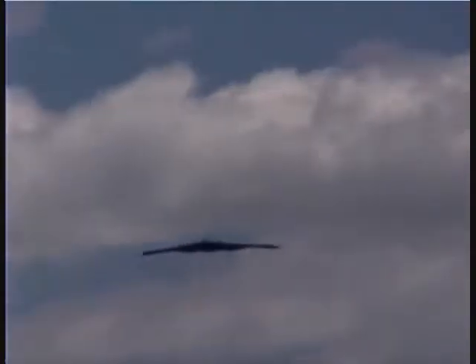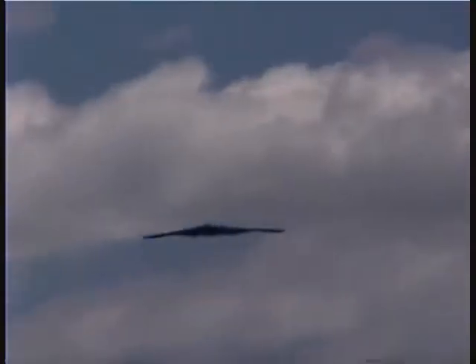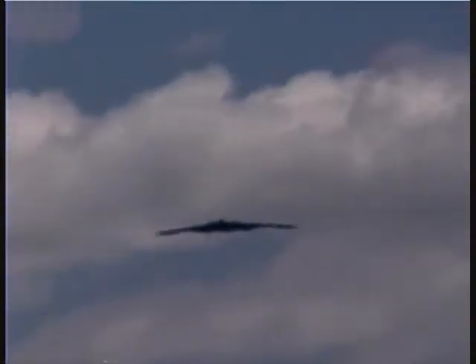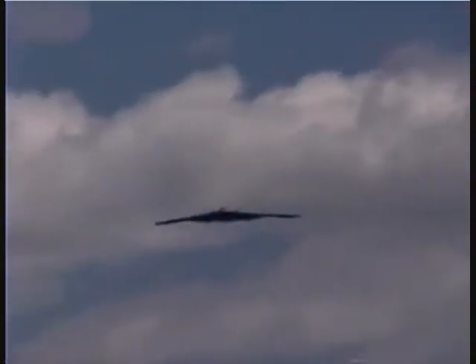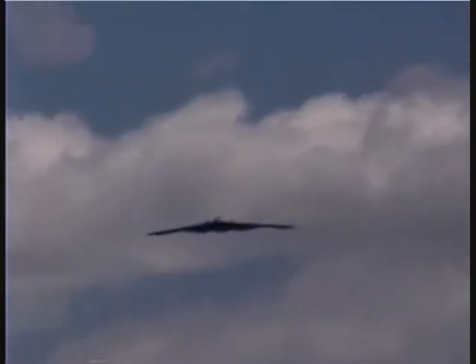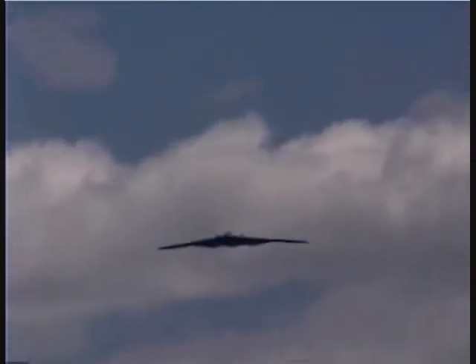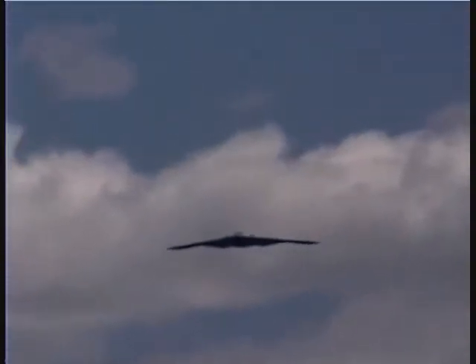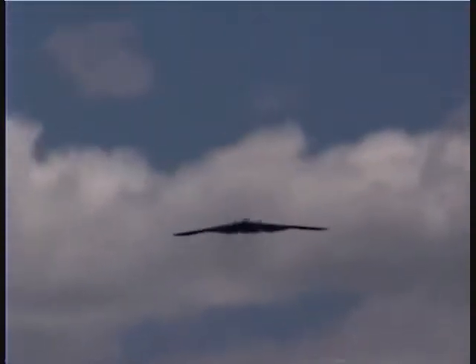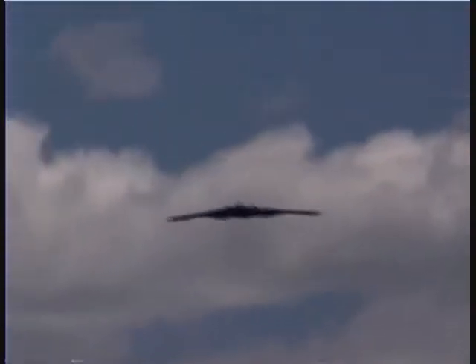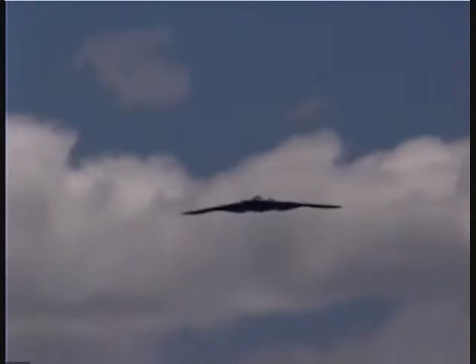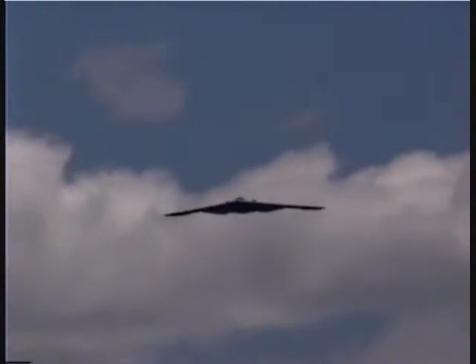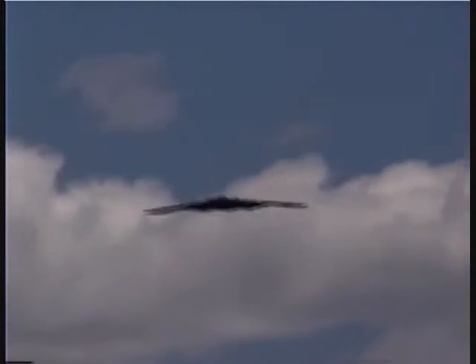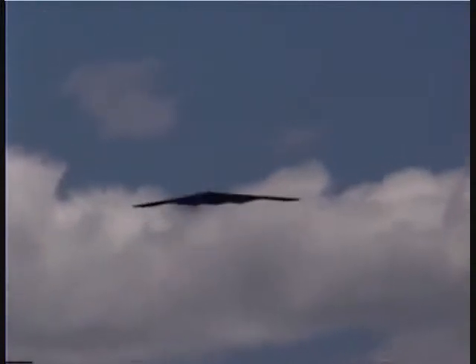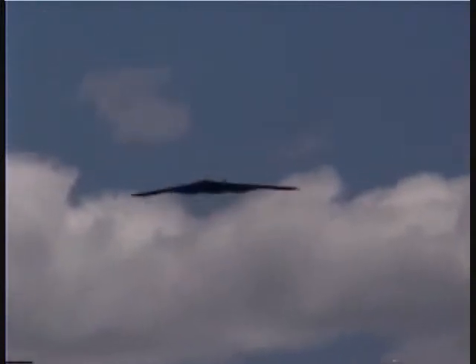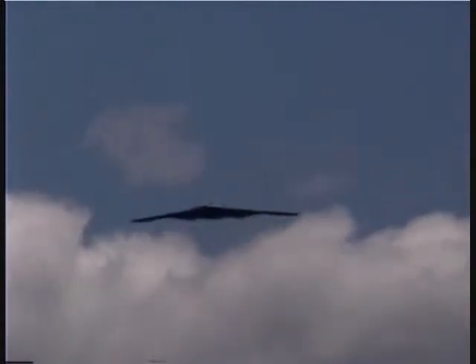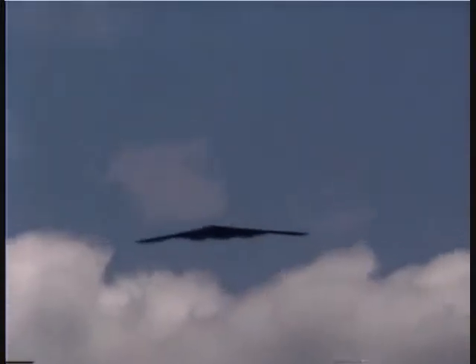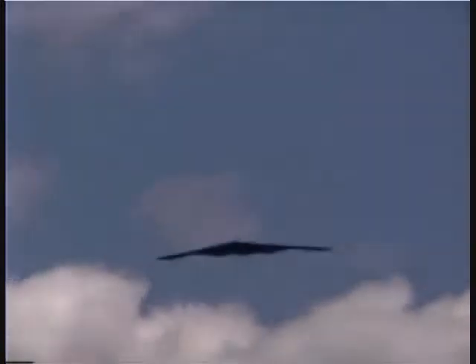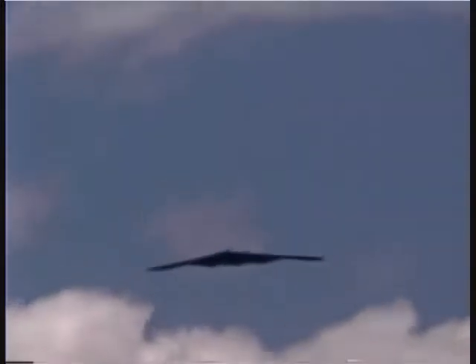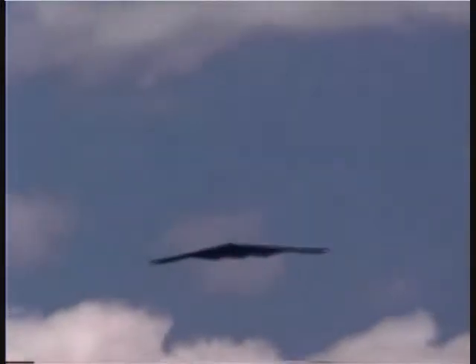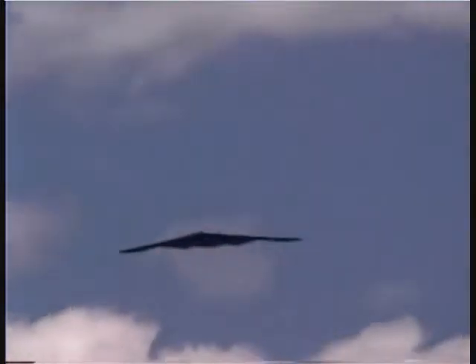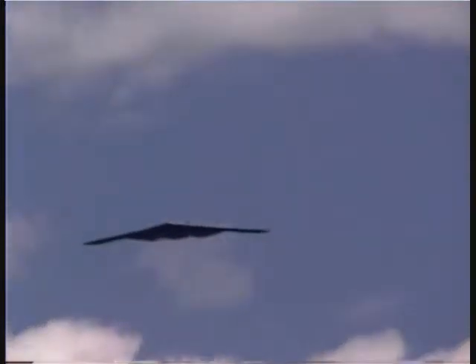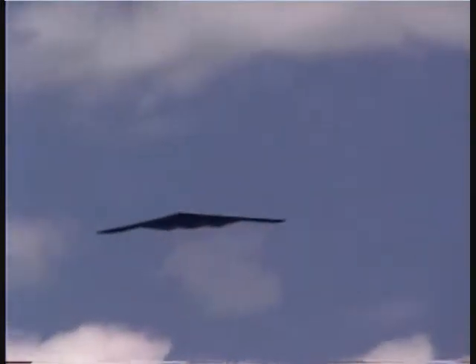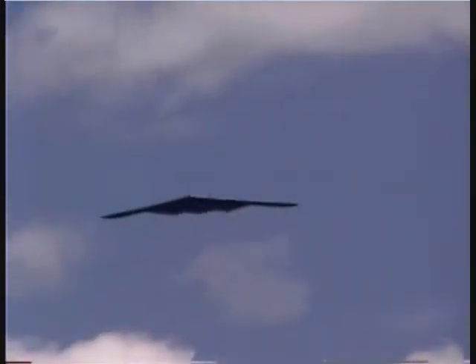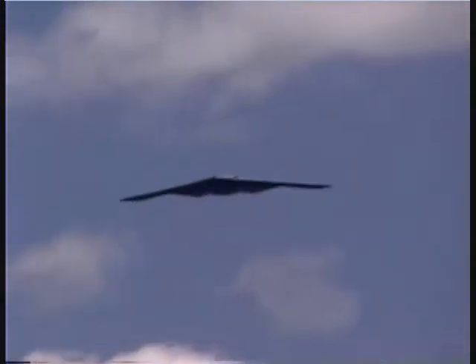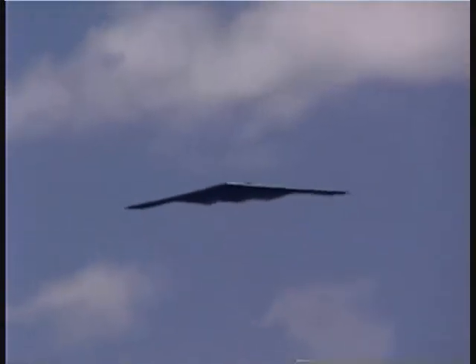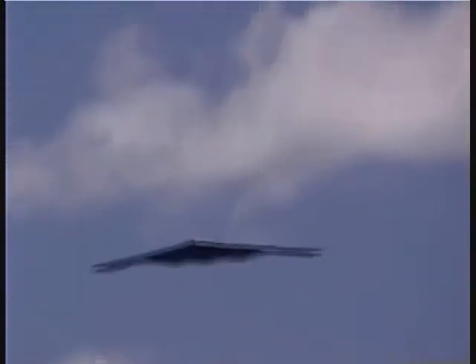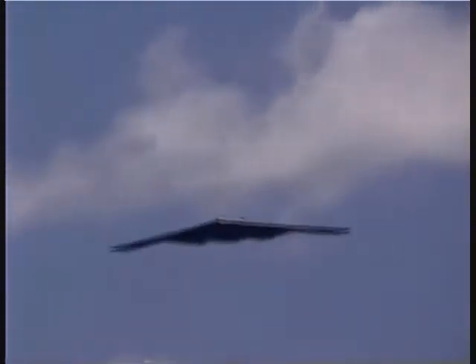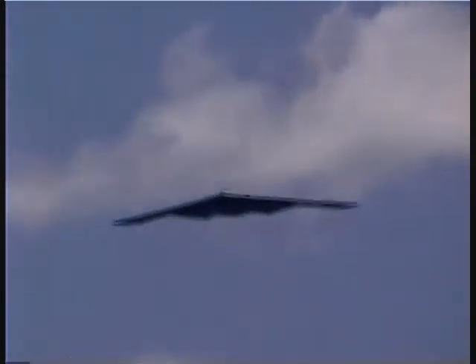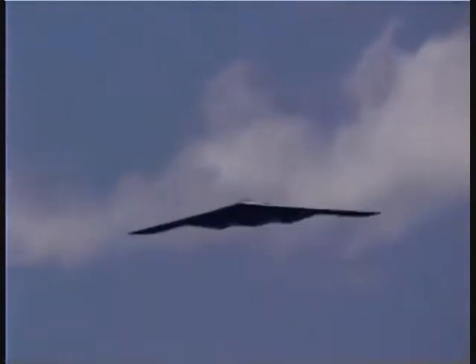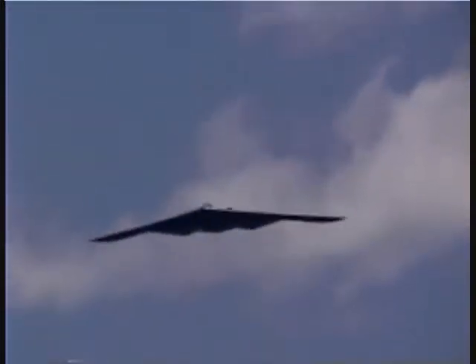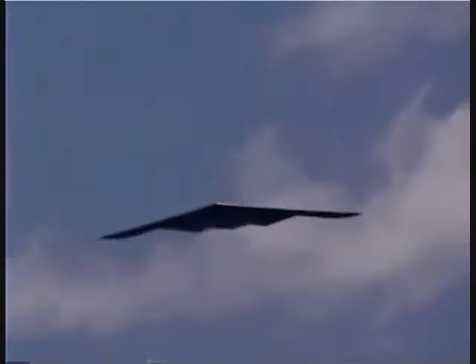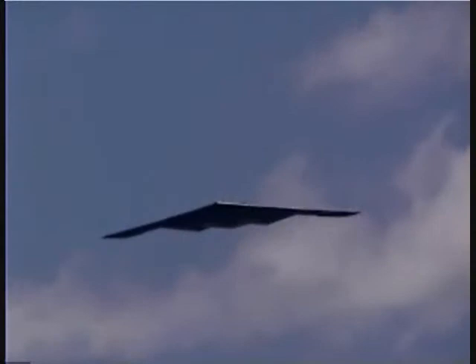Look to your right and take a picture of the incredible B-2 Spirit, the Stealth Bomber.